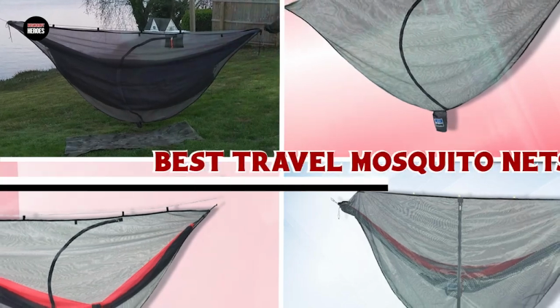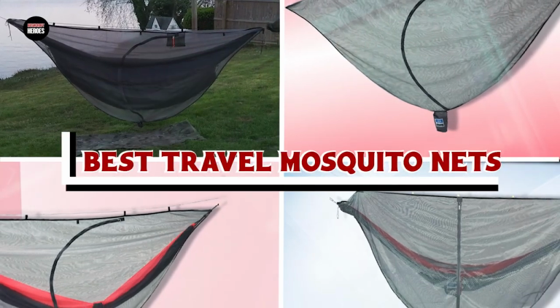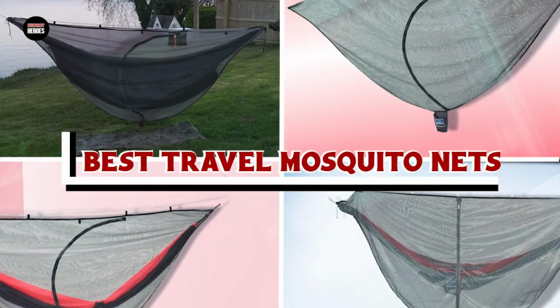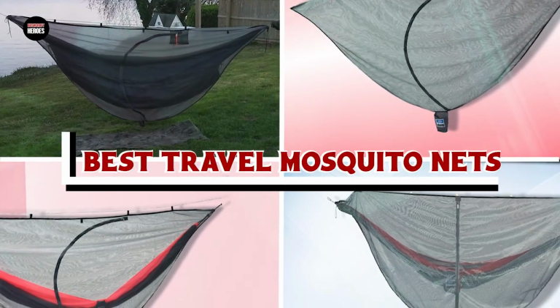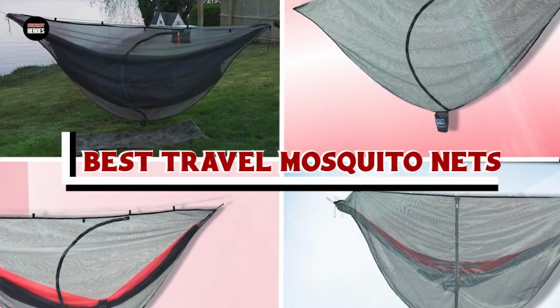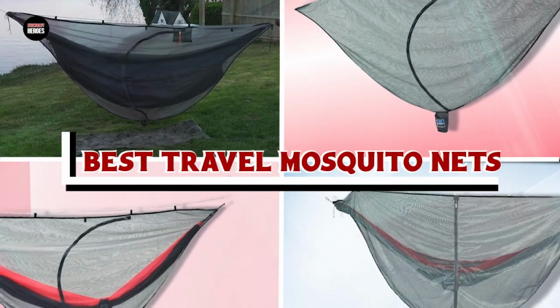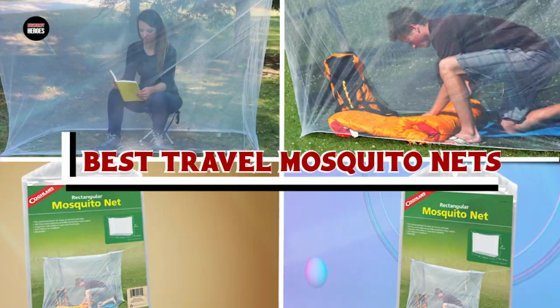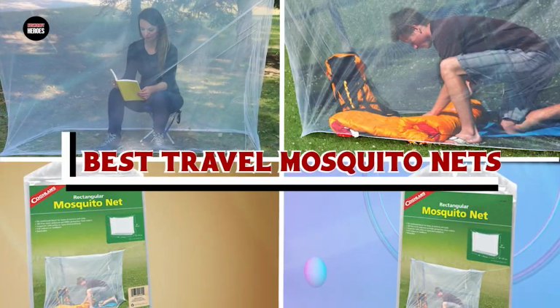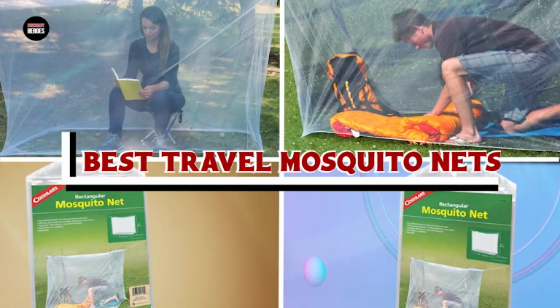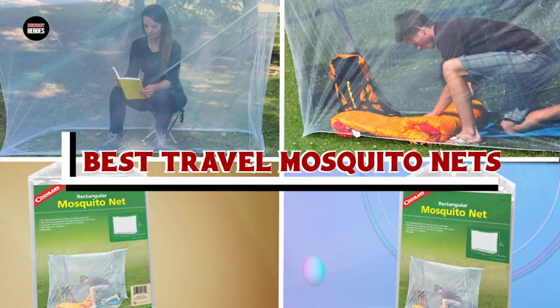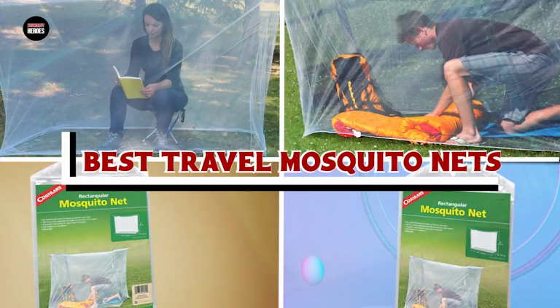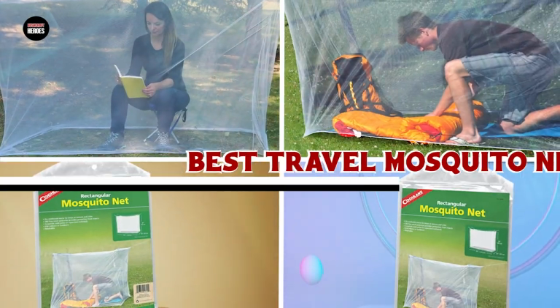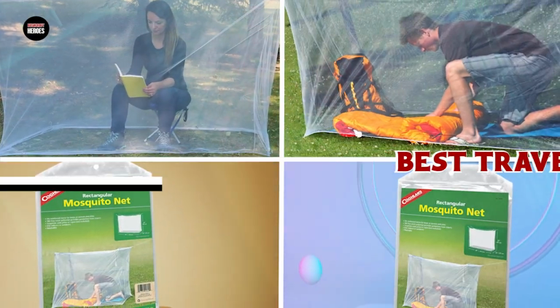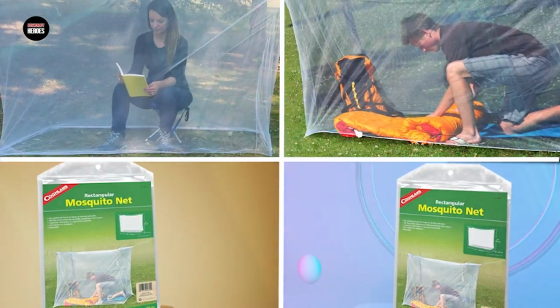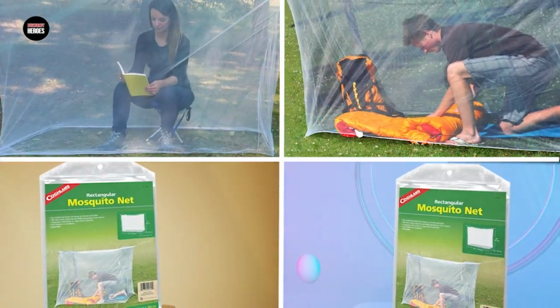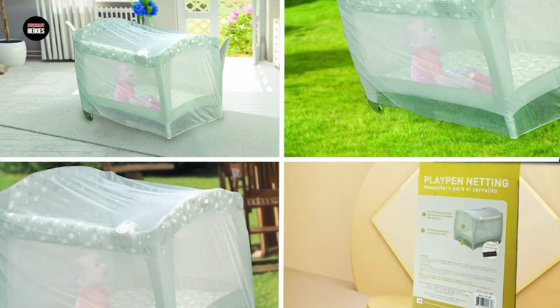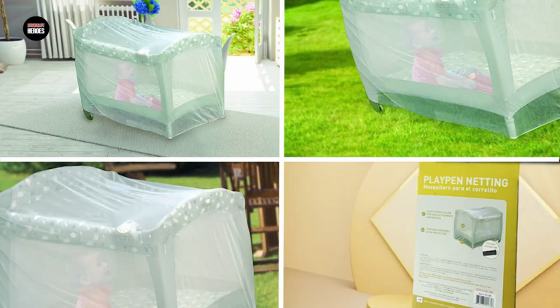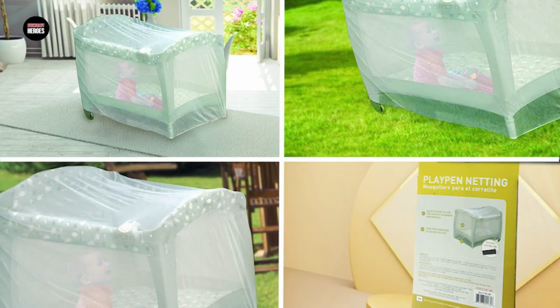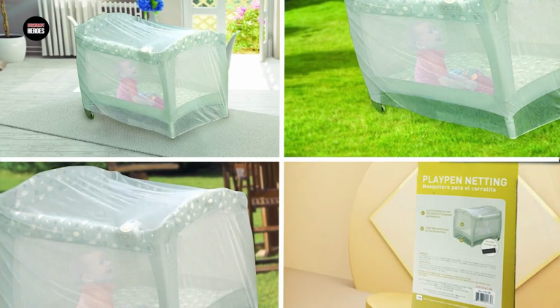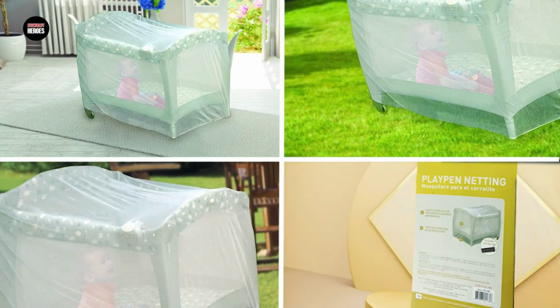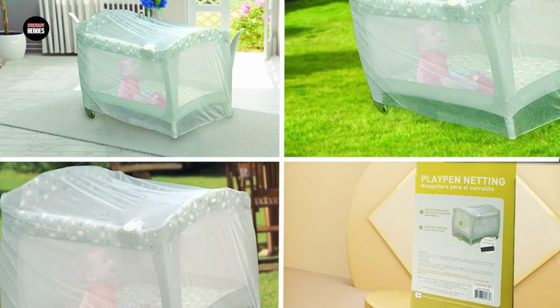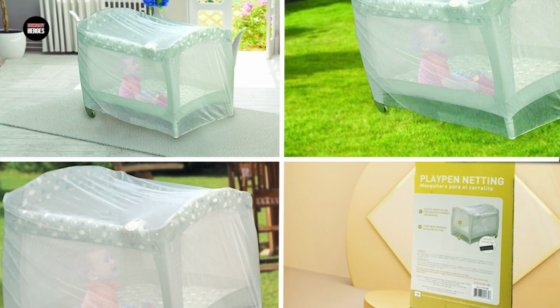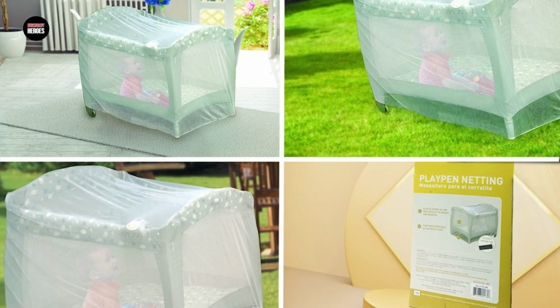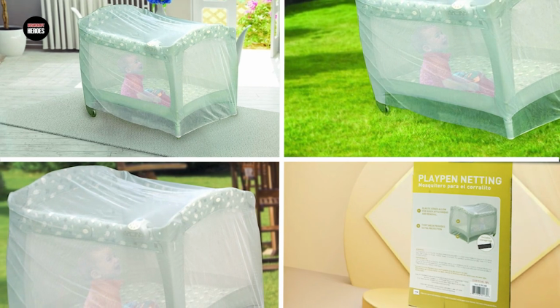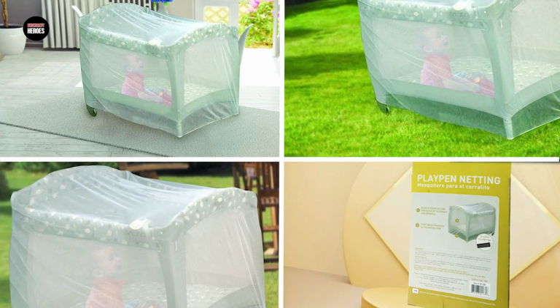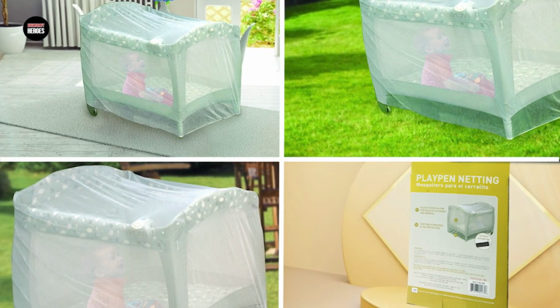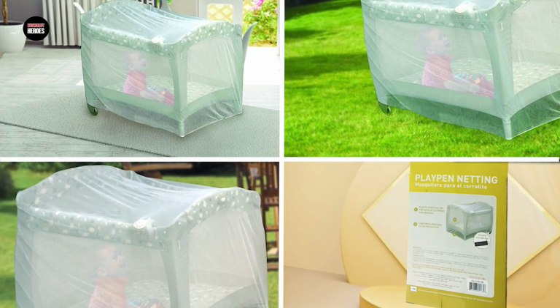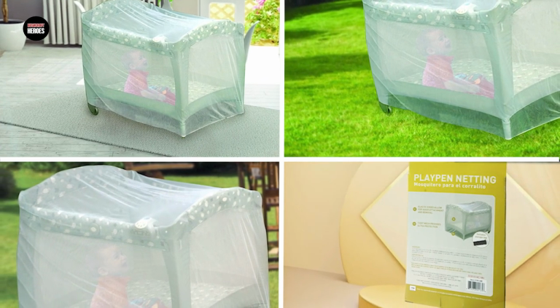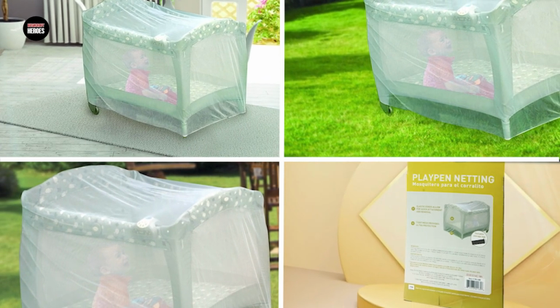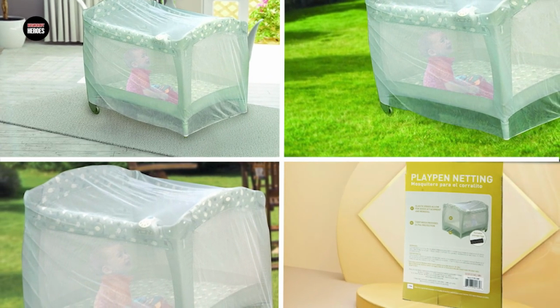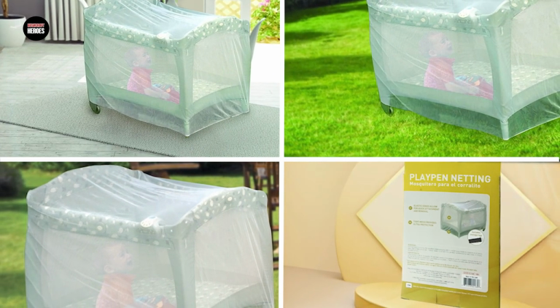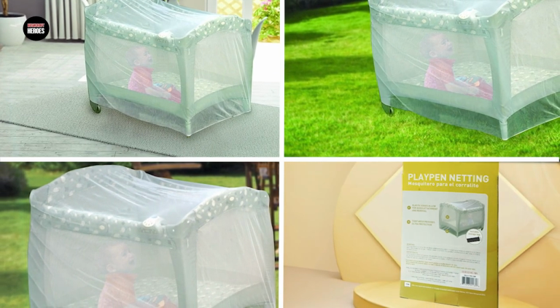If you want to get the best travel mosquito nets according to your needs, then watch the video till the end and then decide. So let's get started.